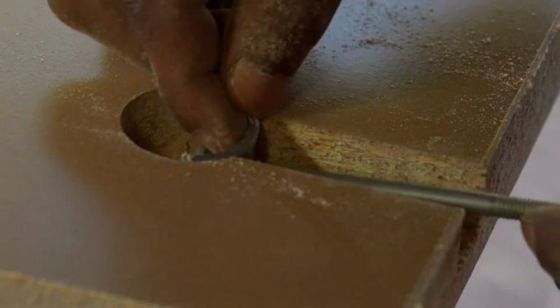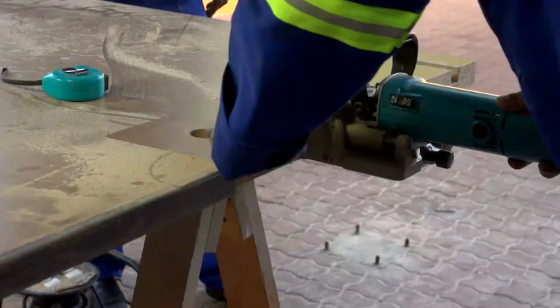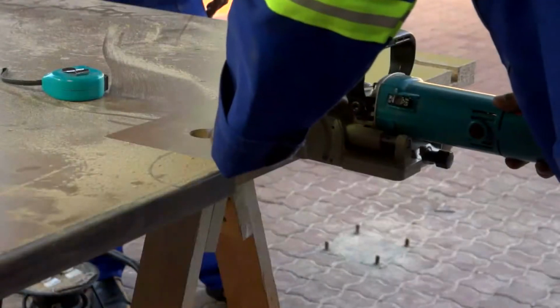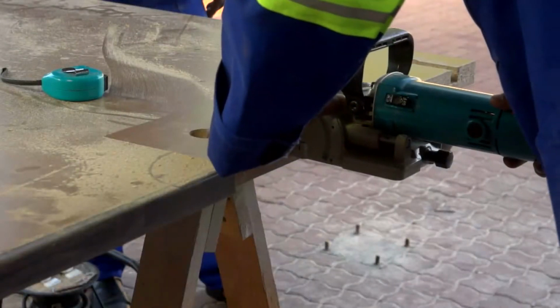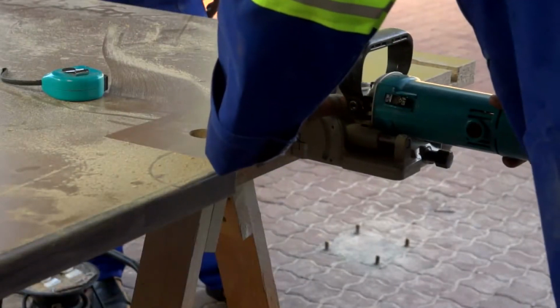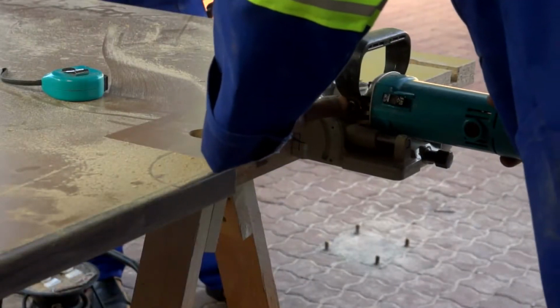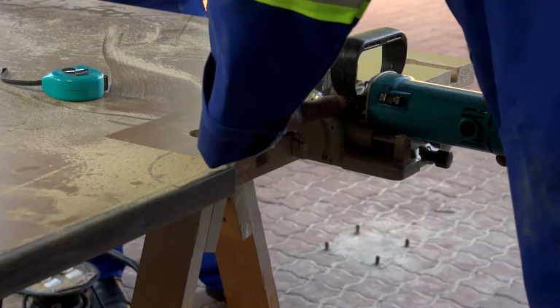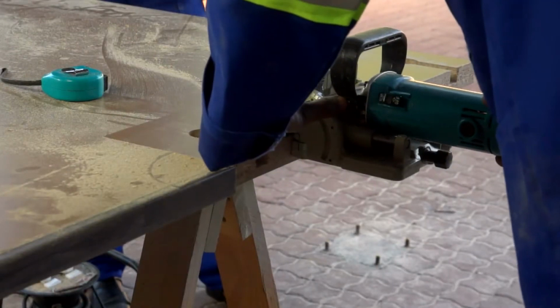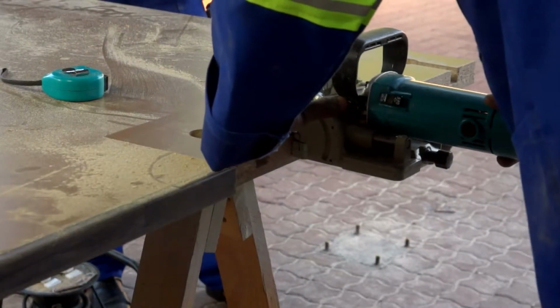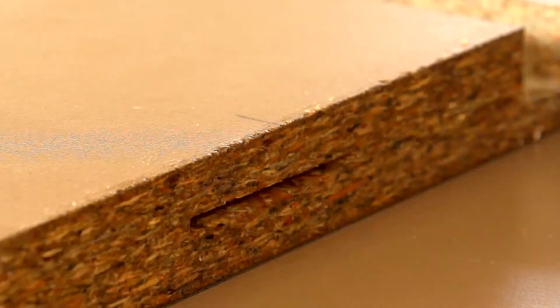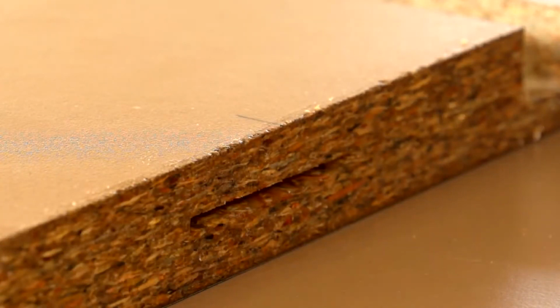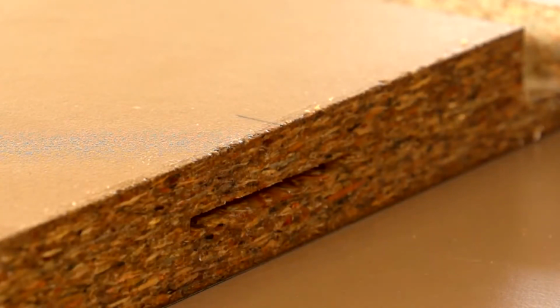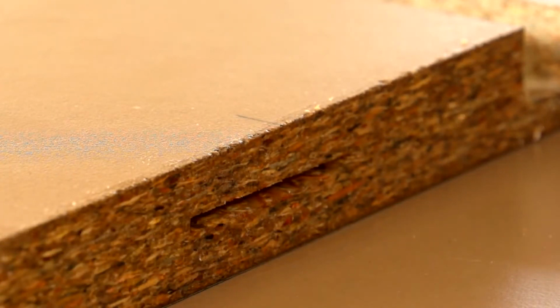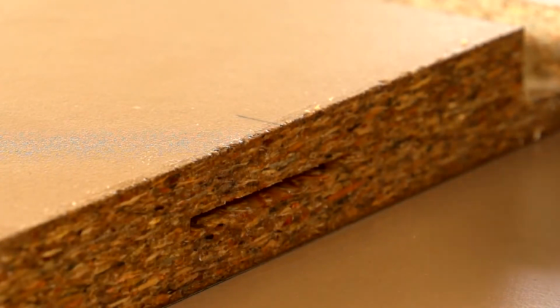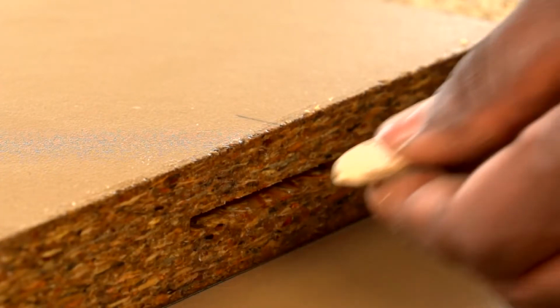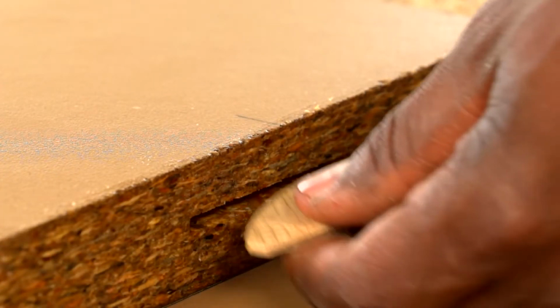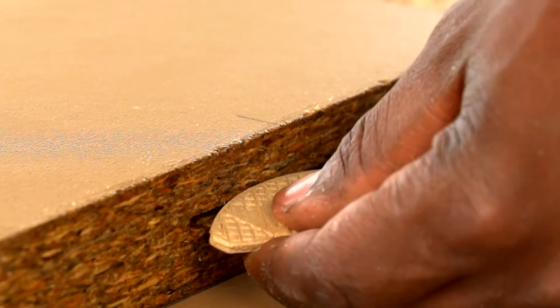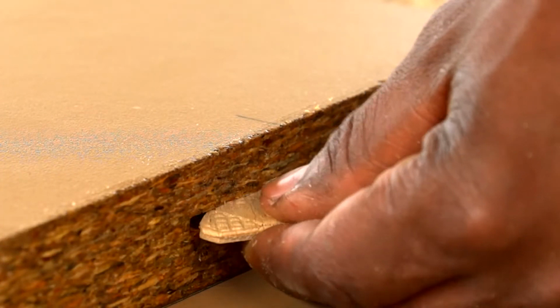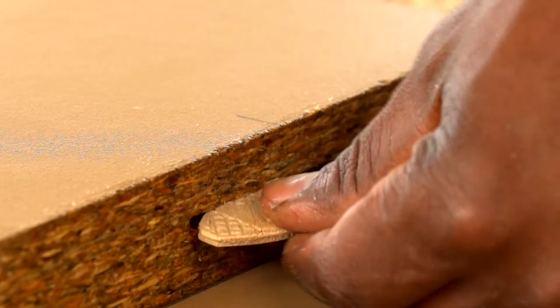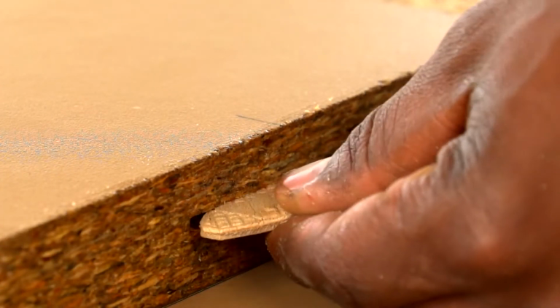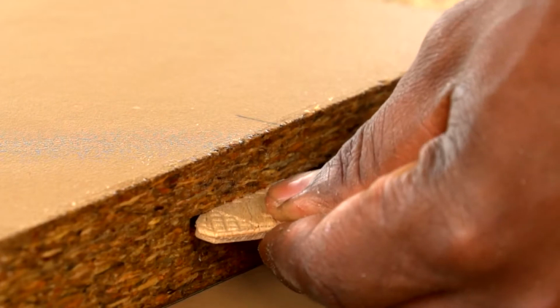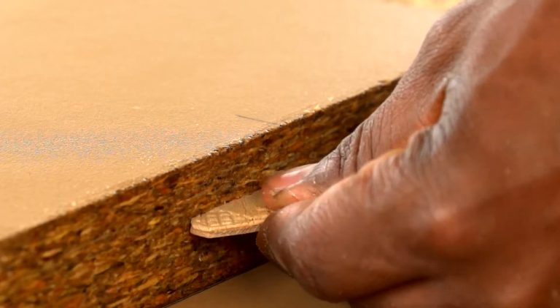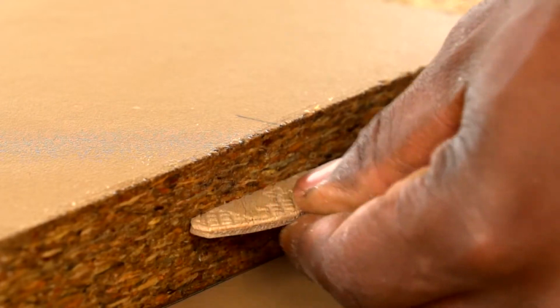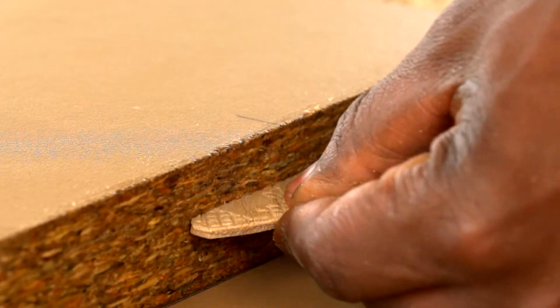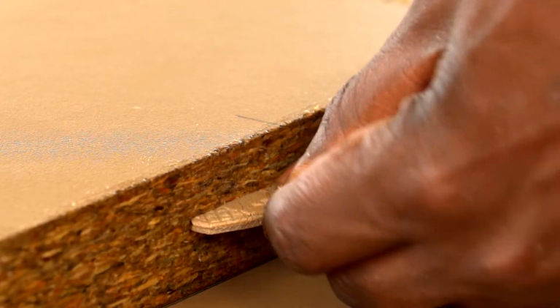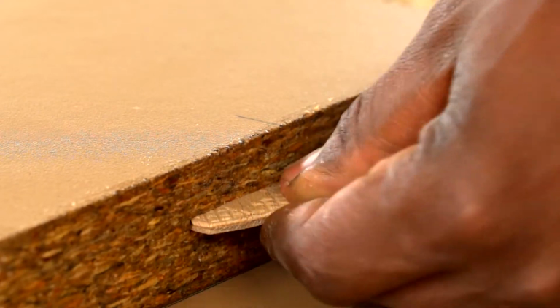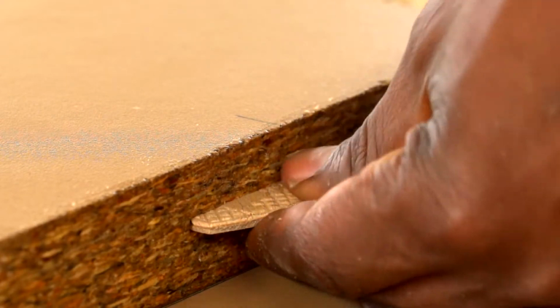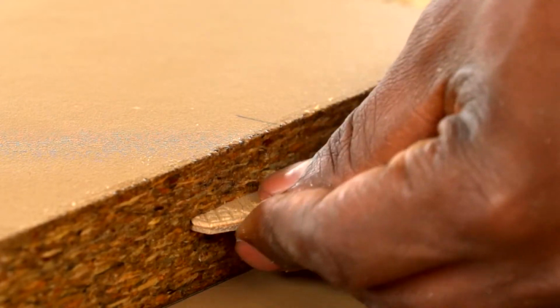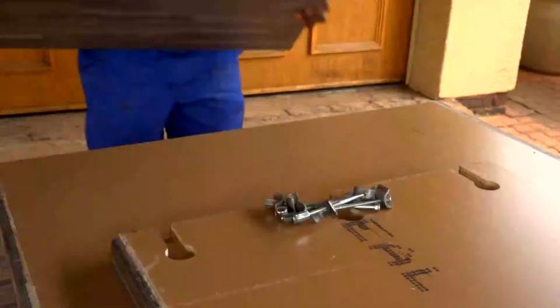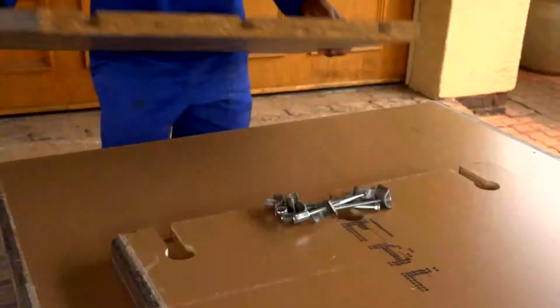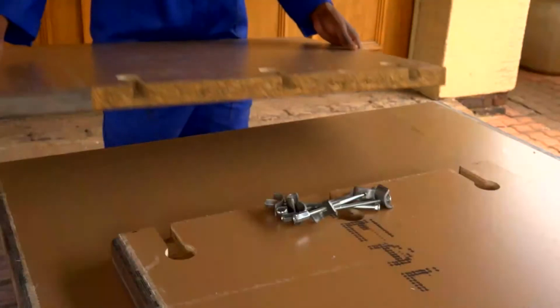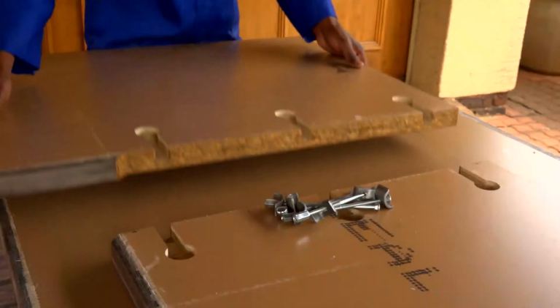If you have one, use a biscuit joint cutter and insert biscuits to align the two worktops and keep them in position.